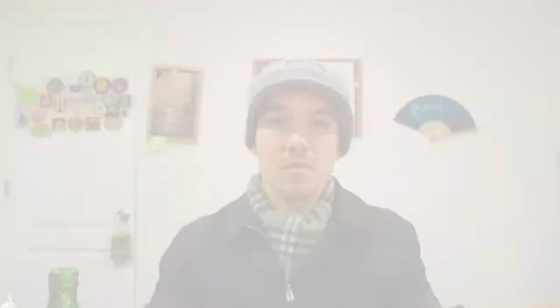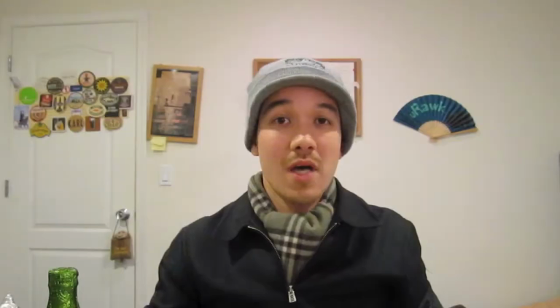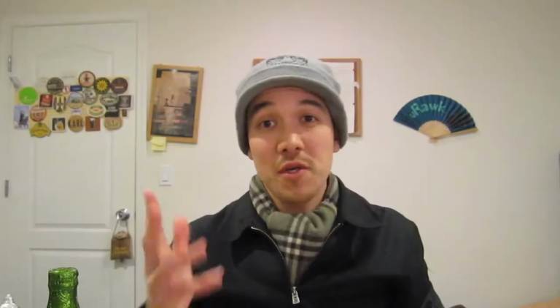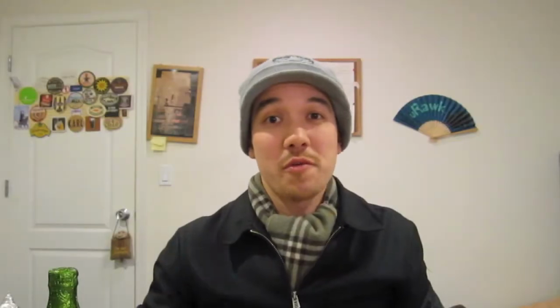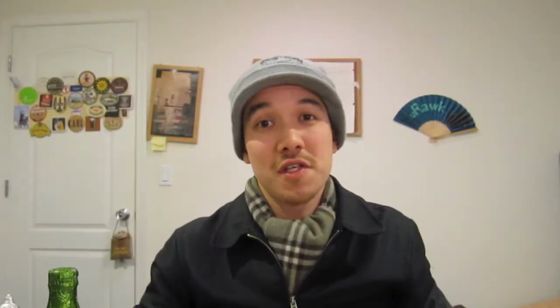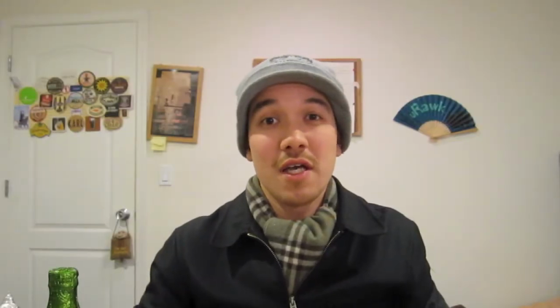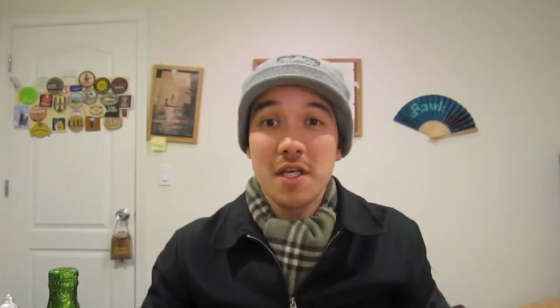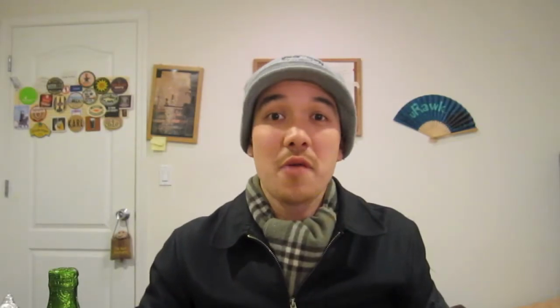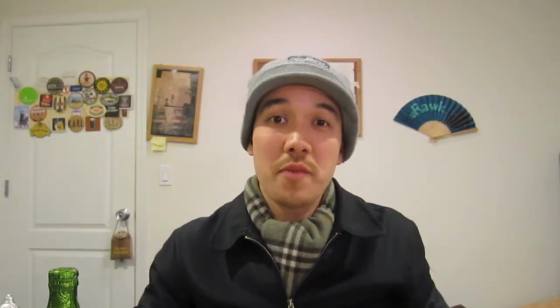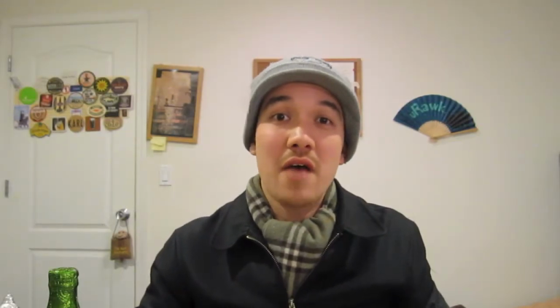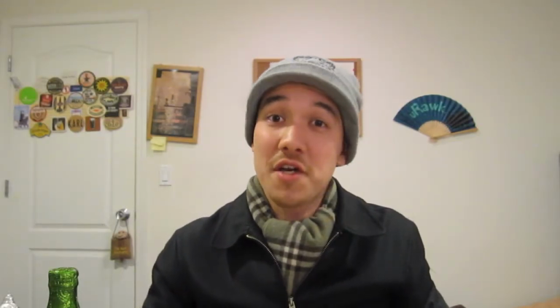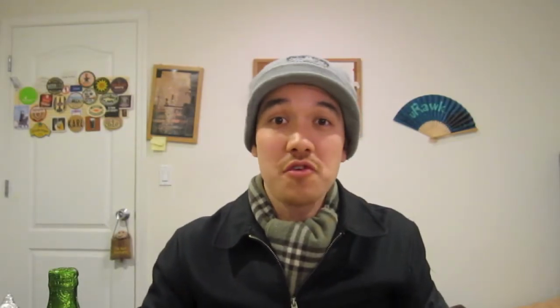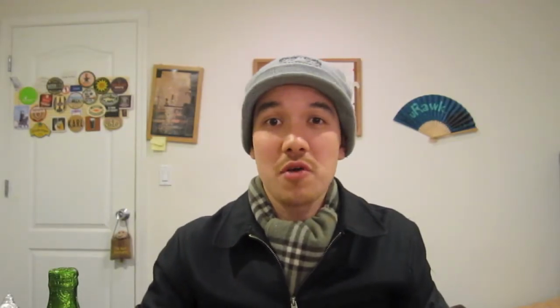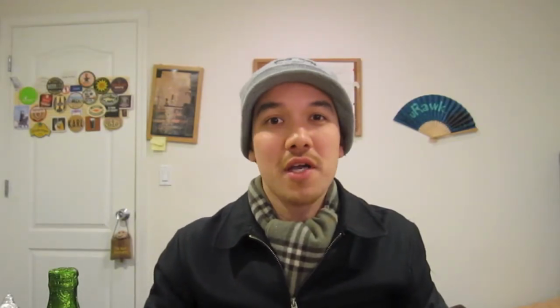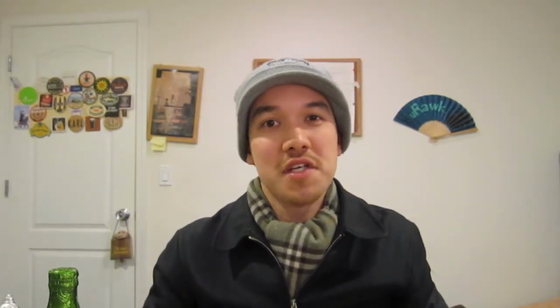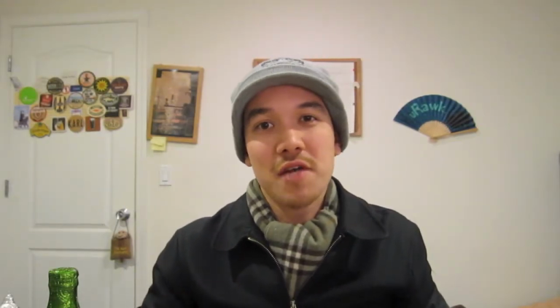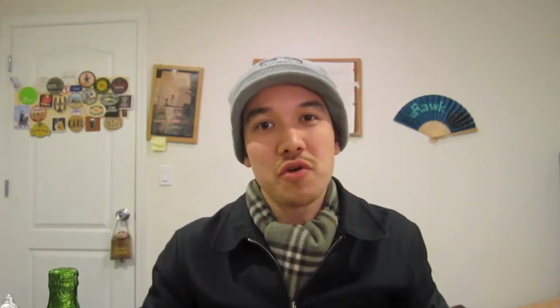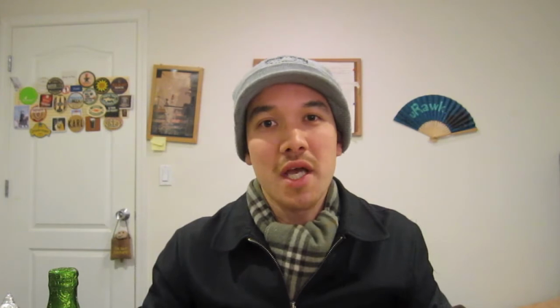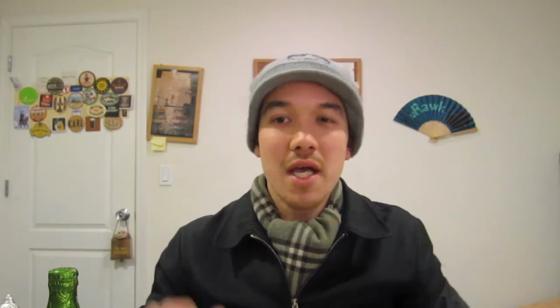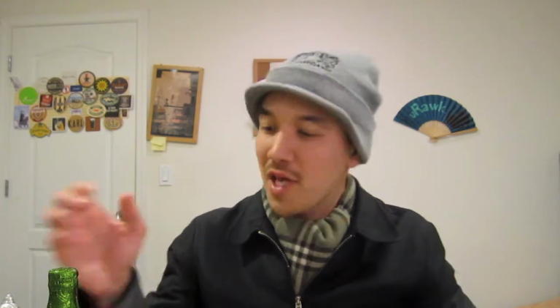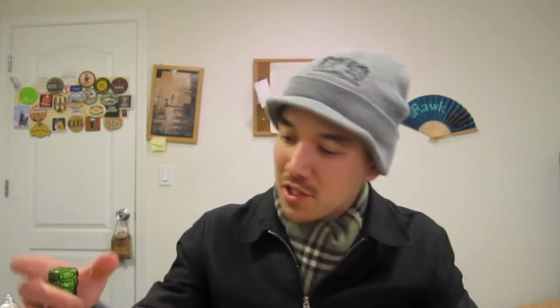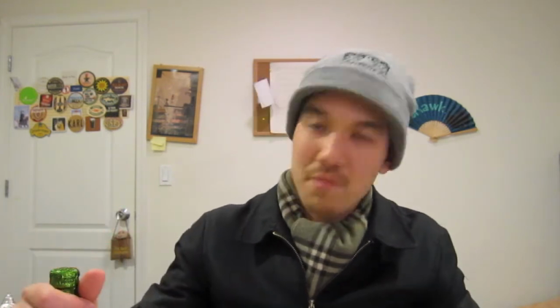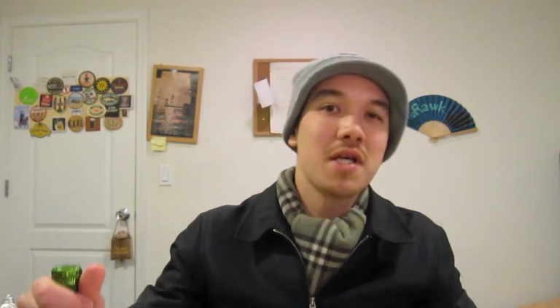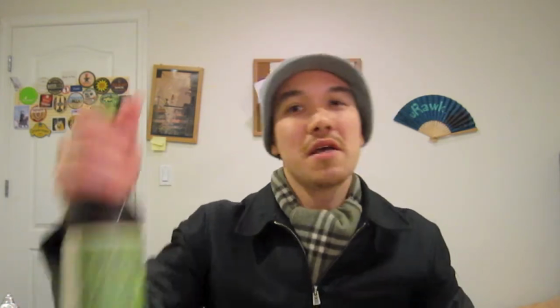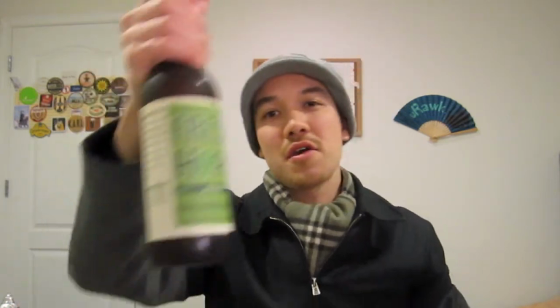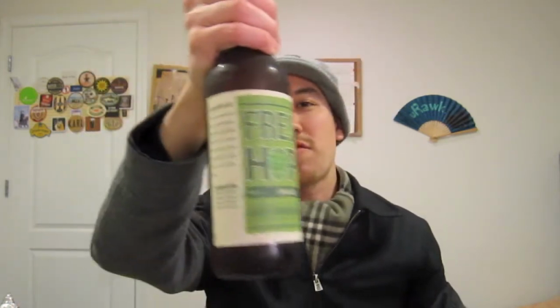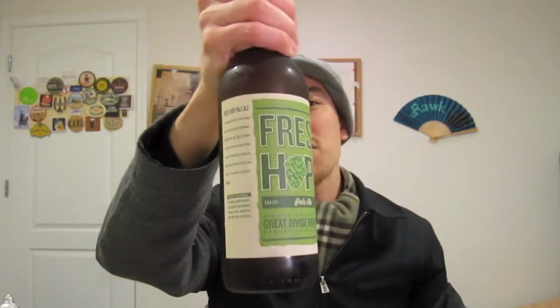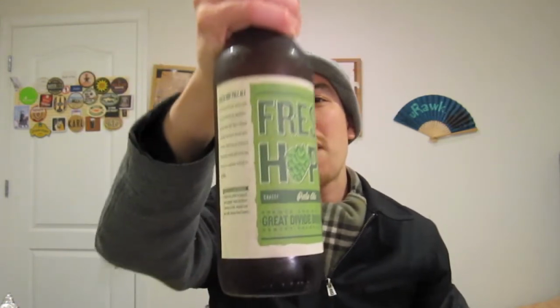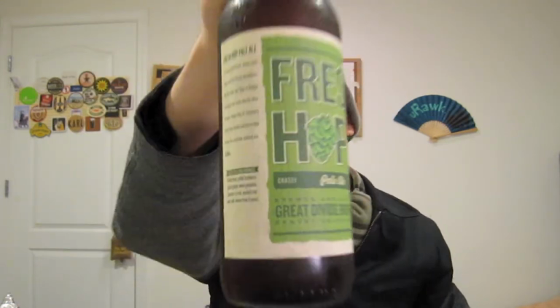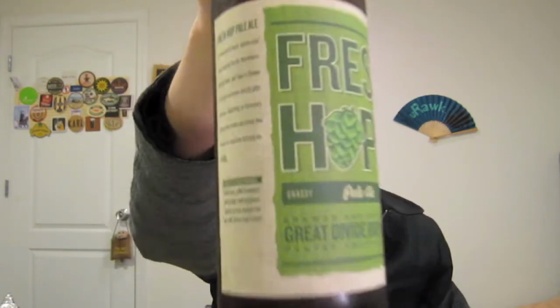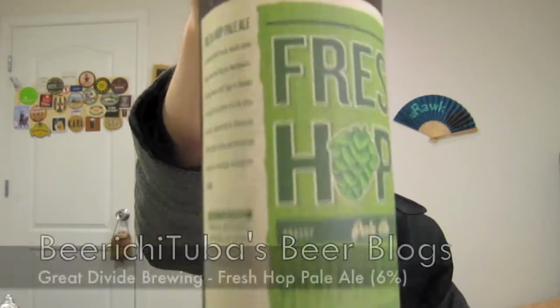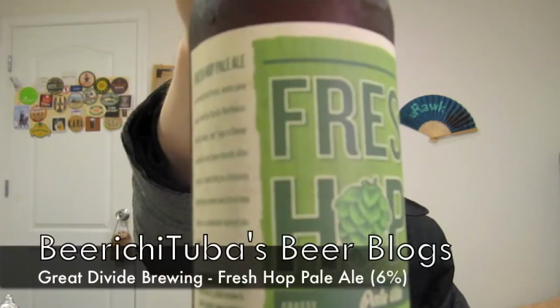Hi BeerTubers! Tonight I'm going to be having another beer by Great Divide Brewing, and that is going to be their Fresh Hop Pale Ale.